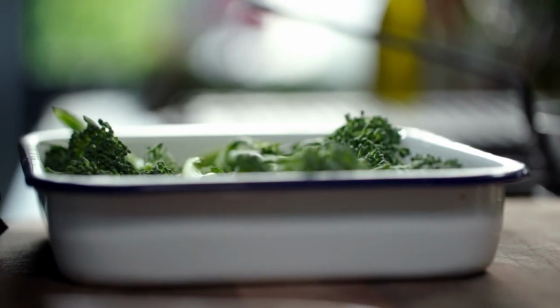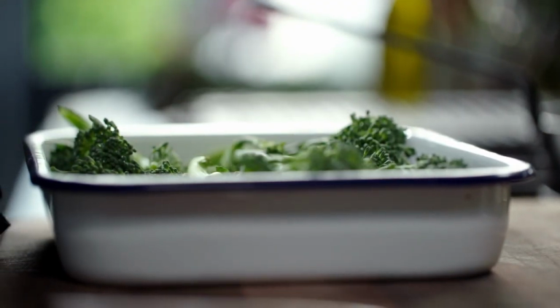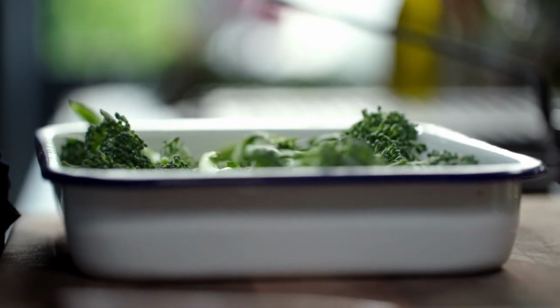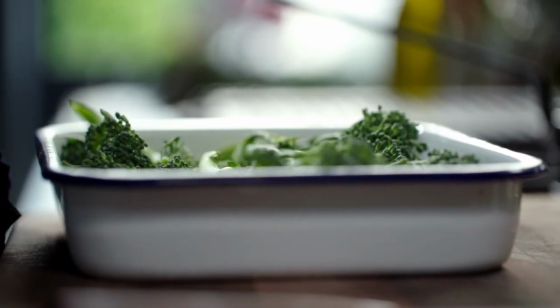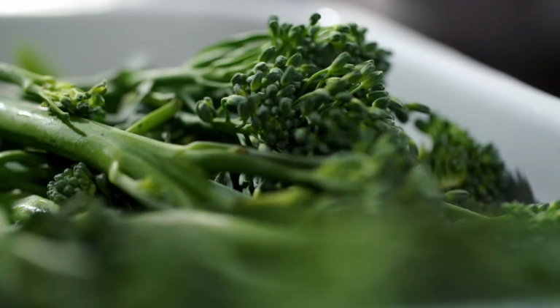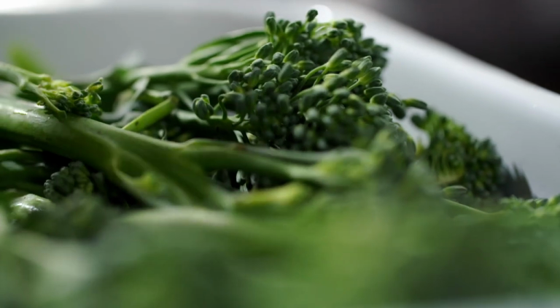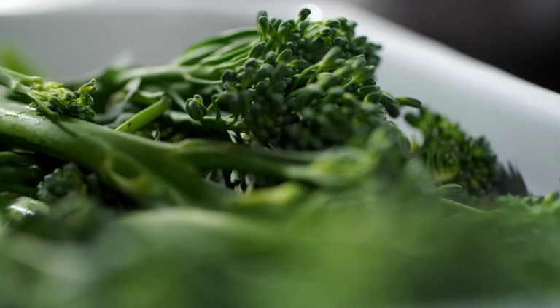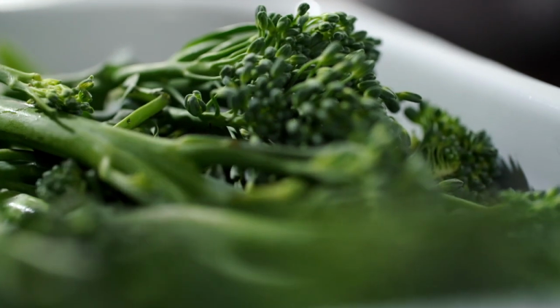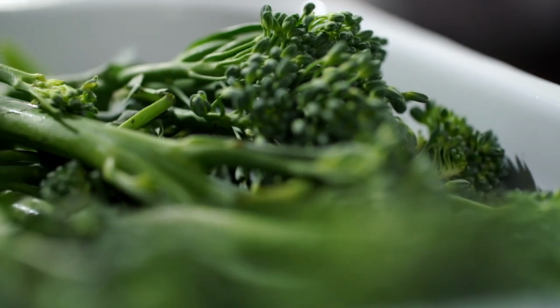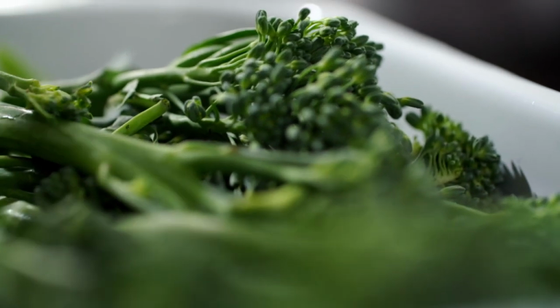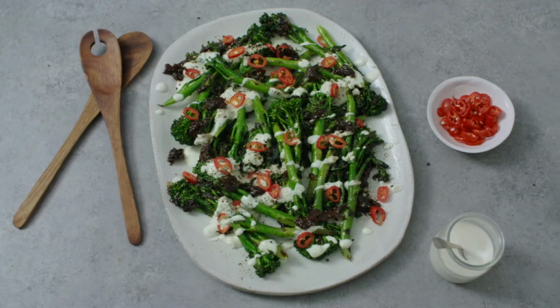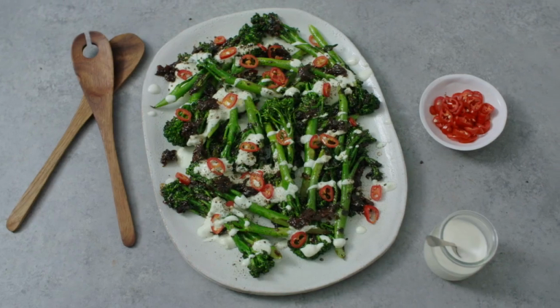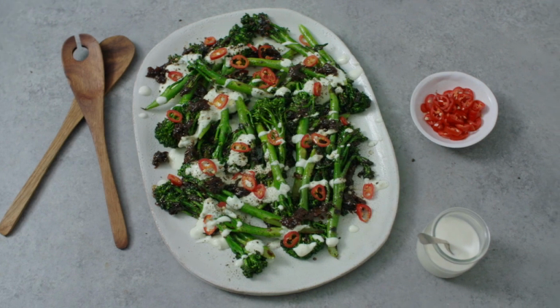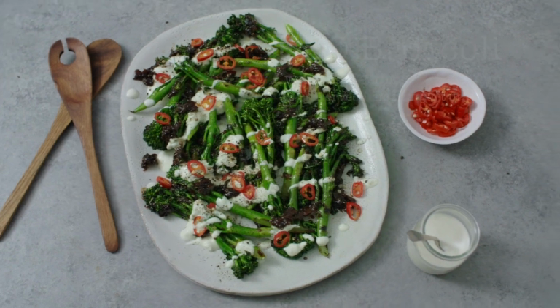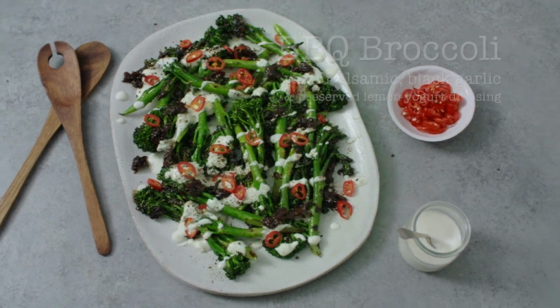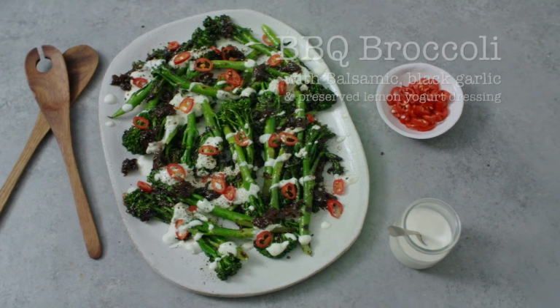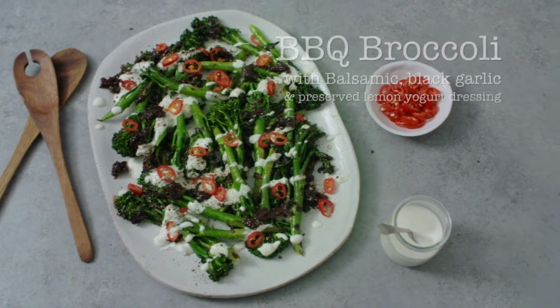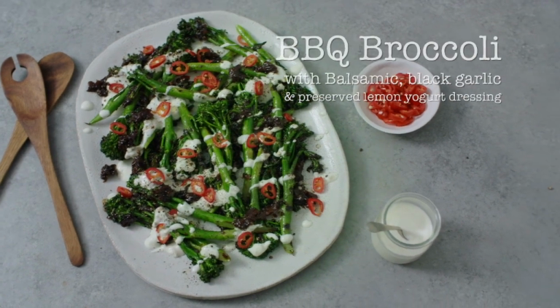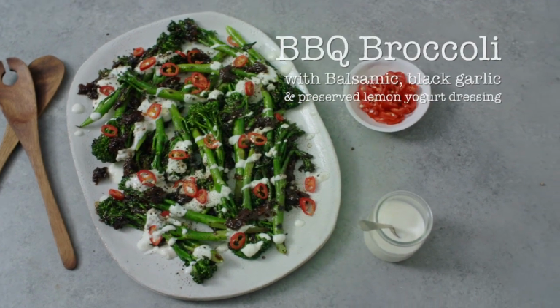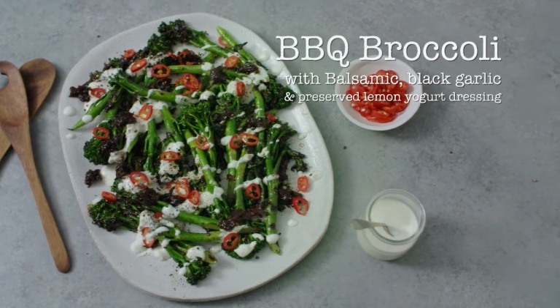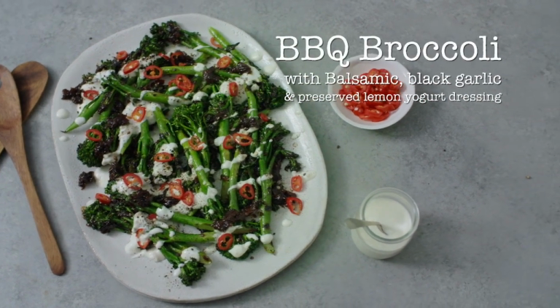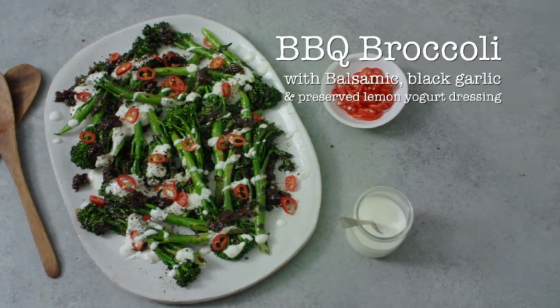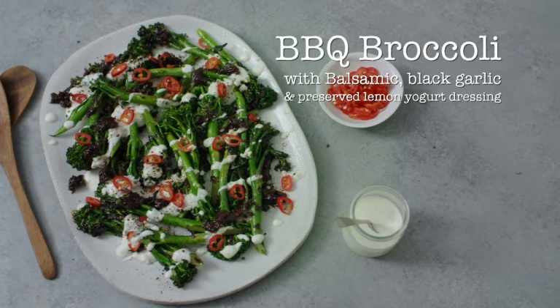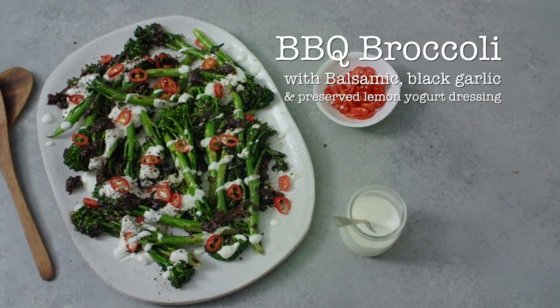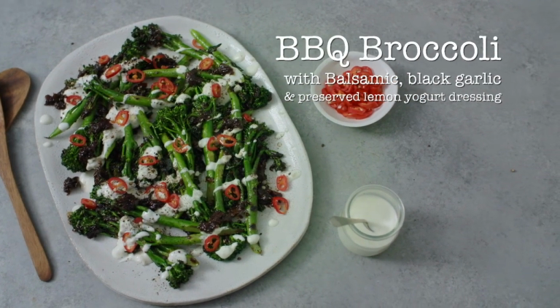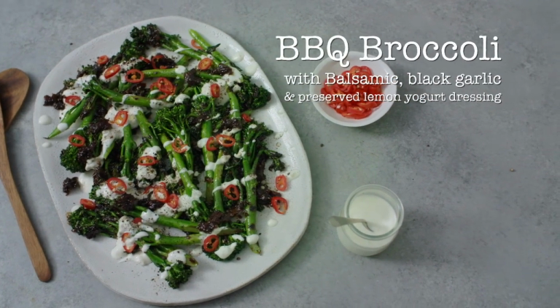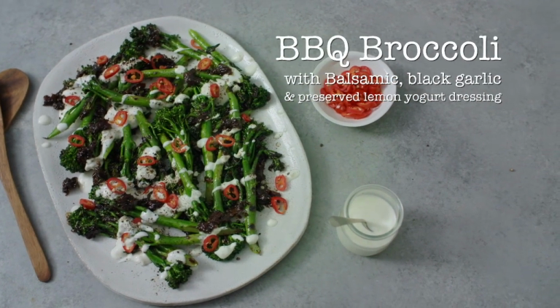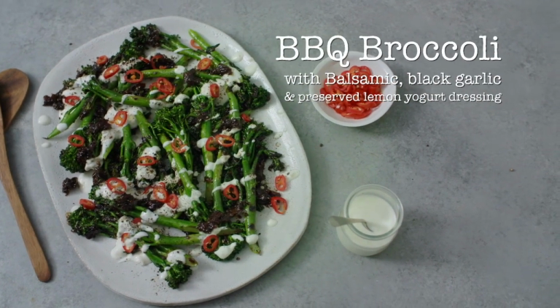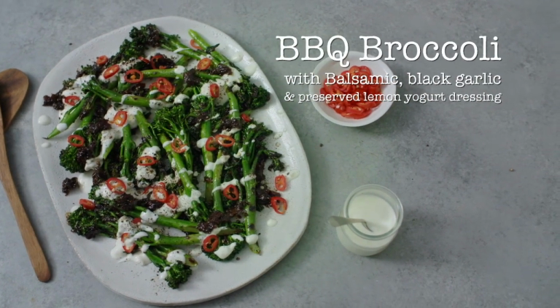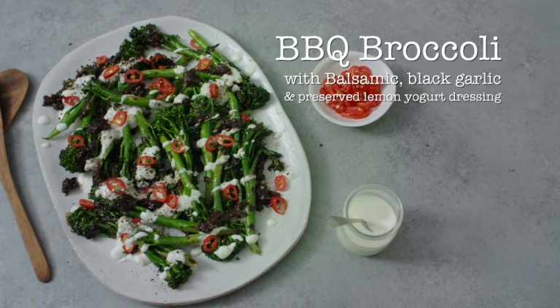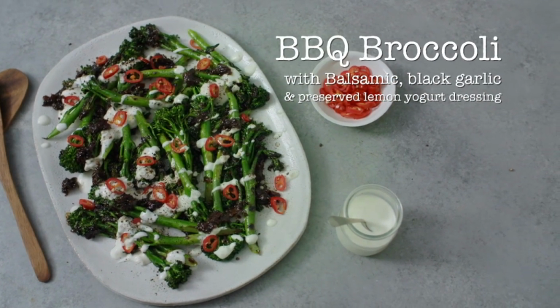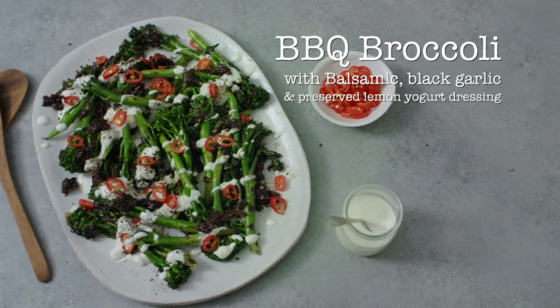Katie is cooking us up some barbecued broccoli with balsamic, black garlic, and preserved lemon yogurt dressing. Yum!